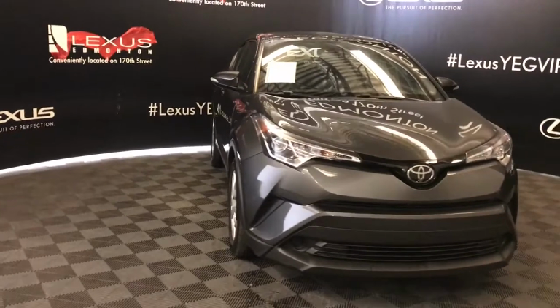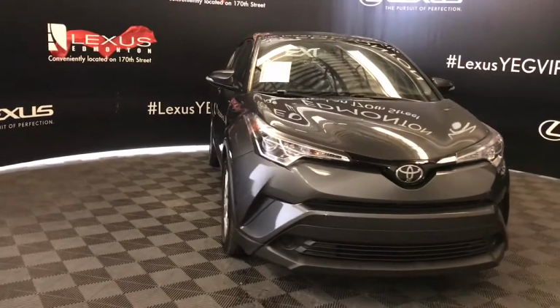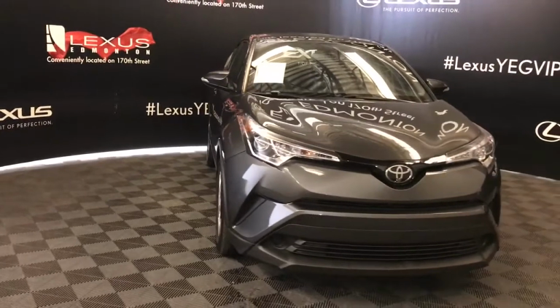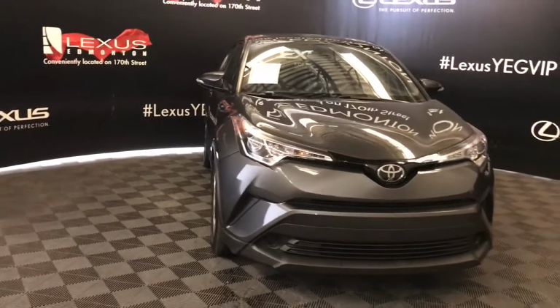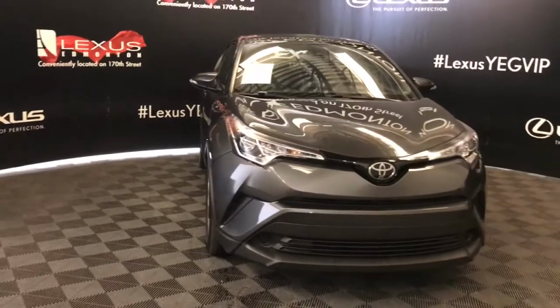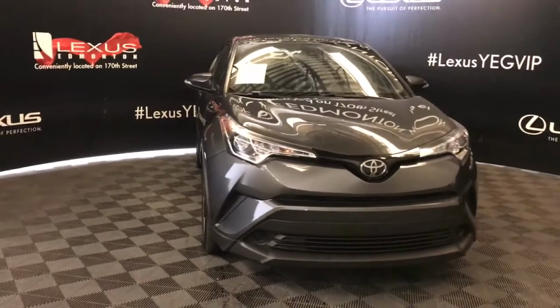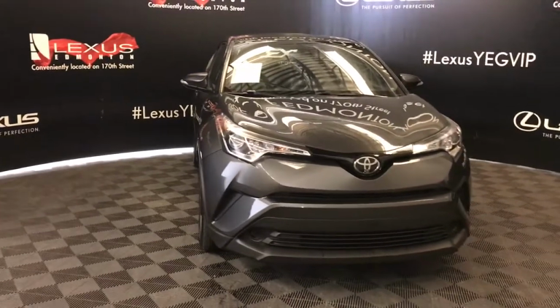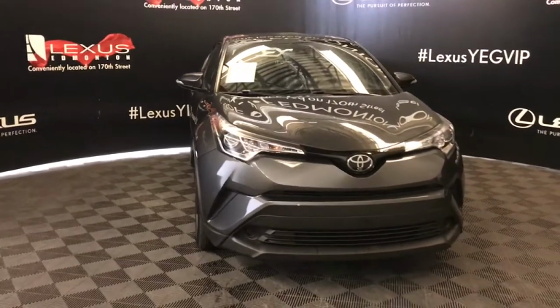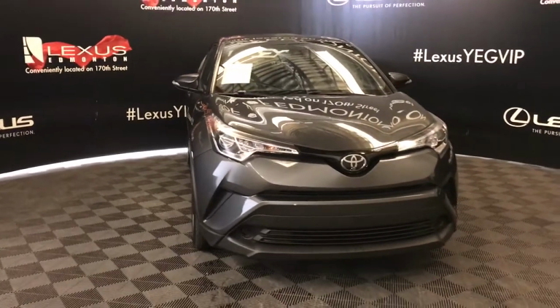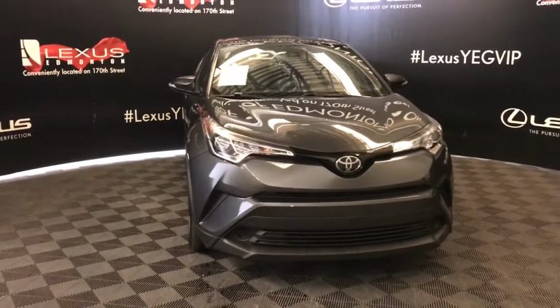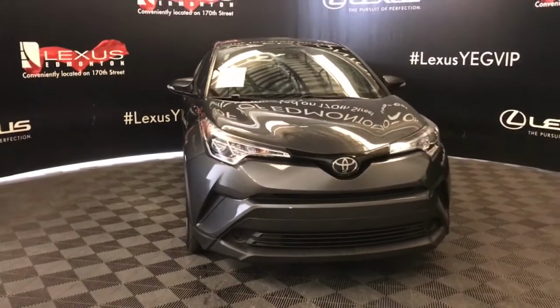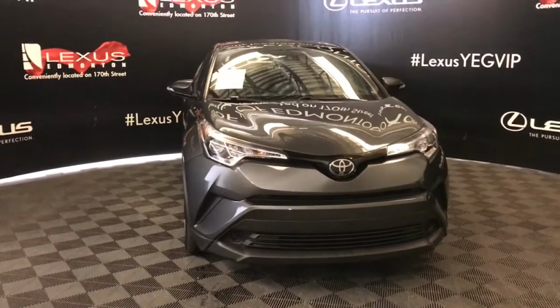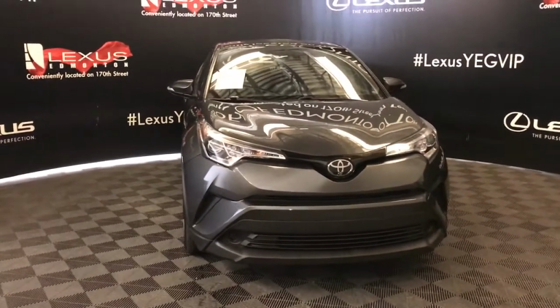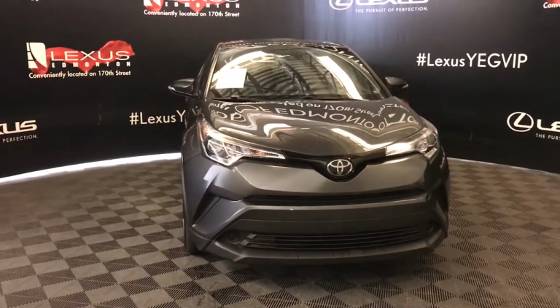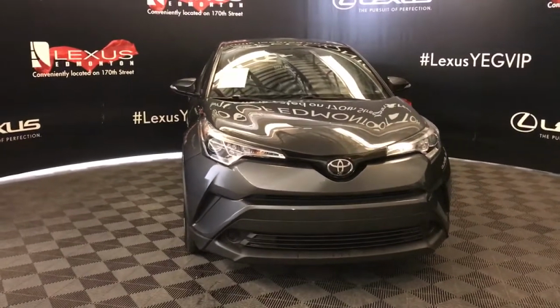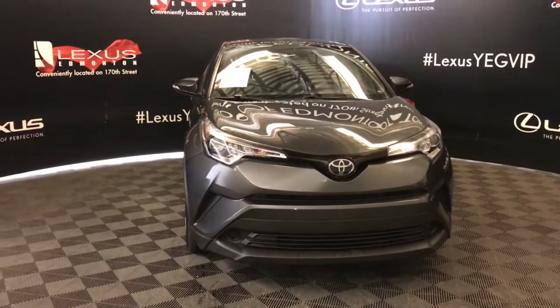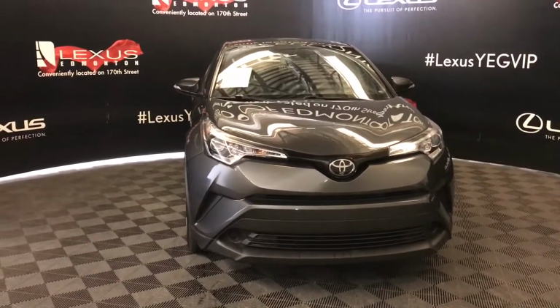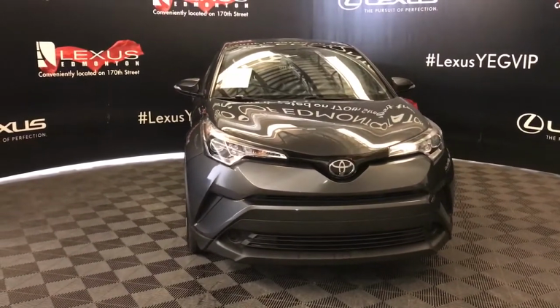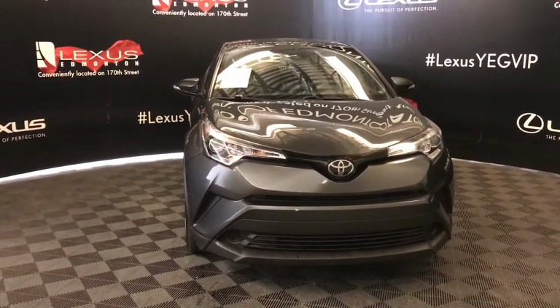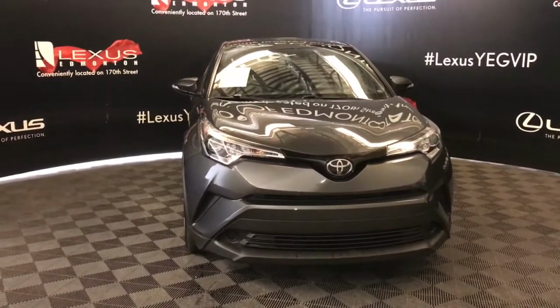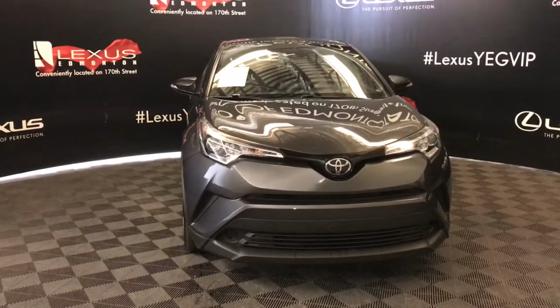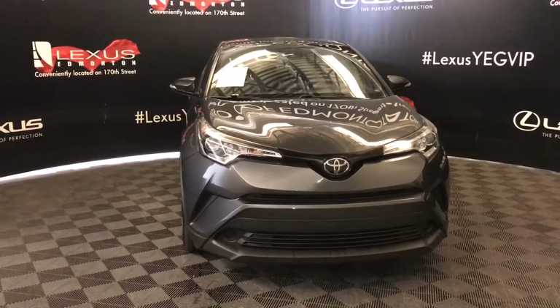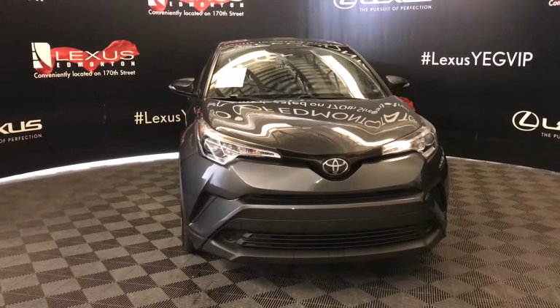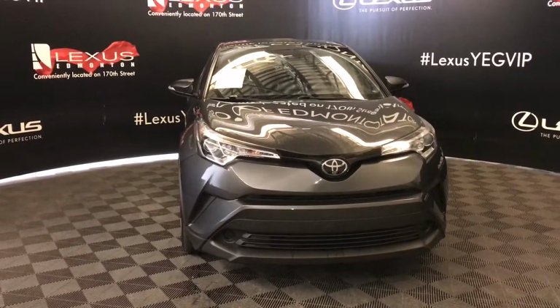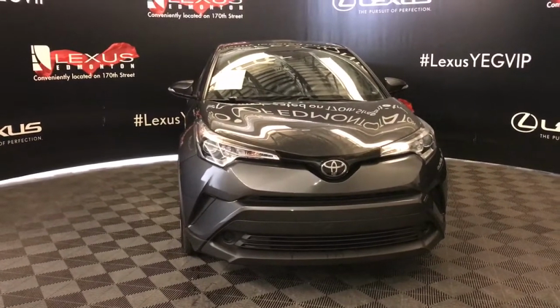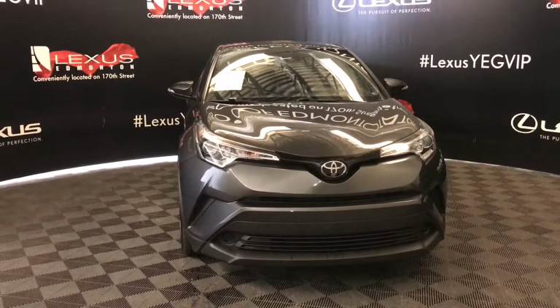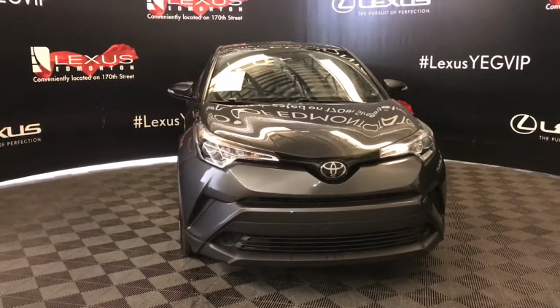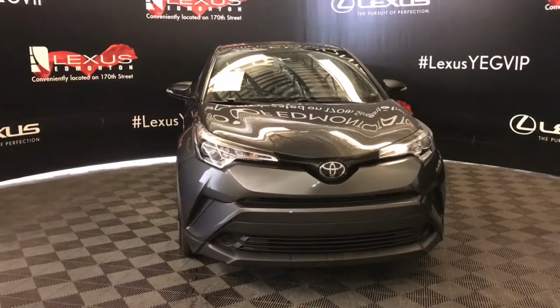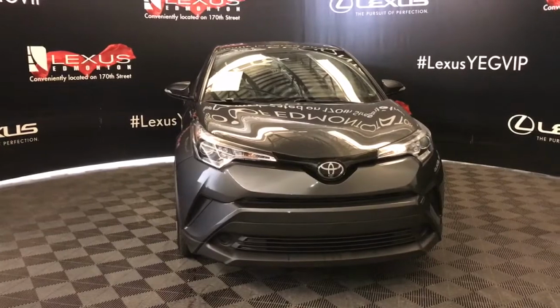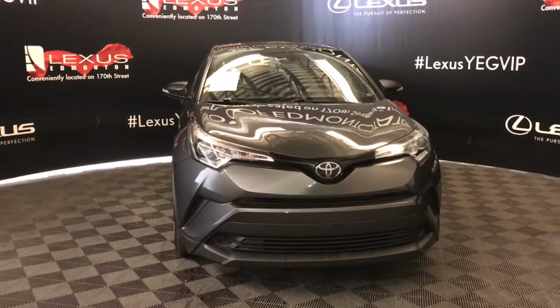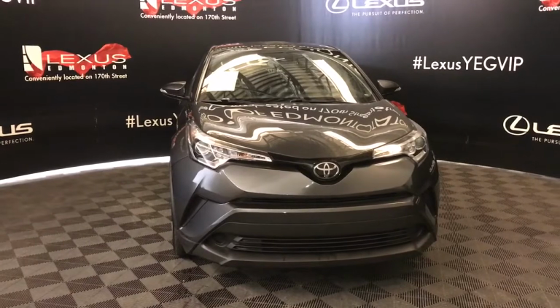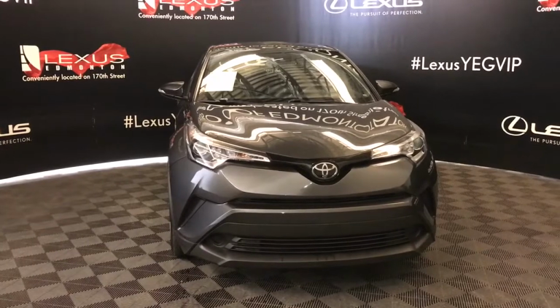And so much more. Check out all of our inventory and come drive a new used vehicle away today. Good day.